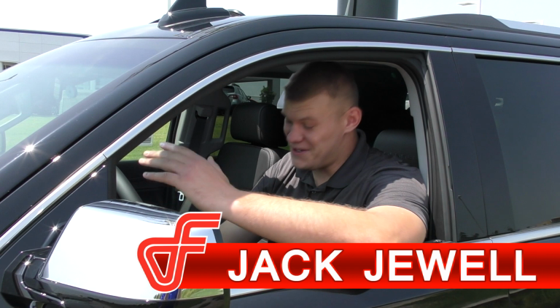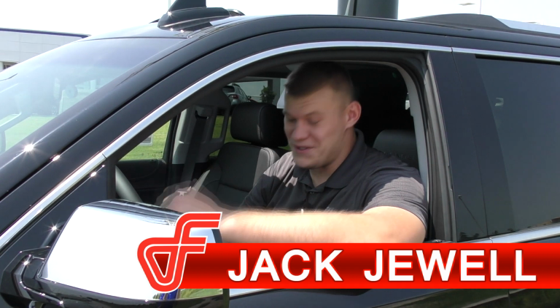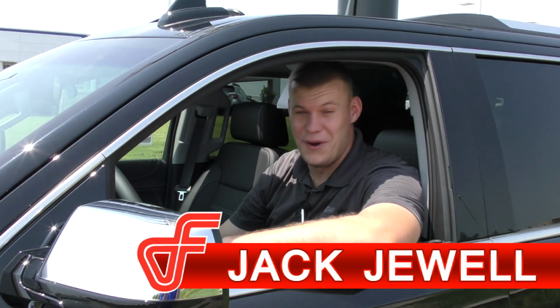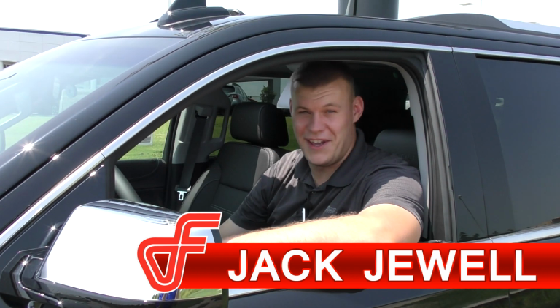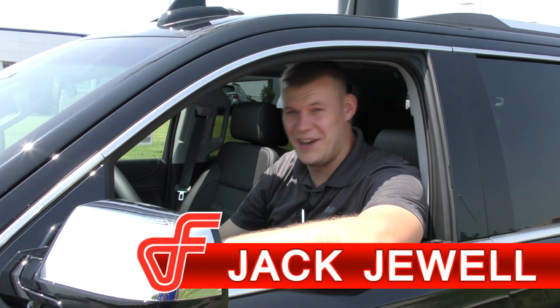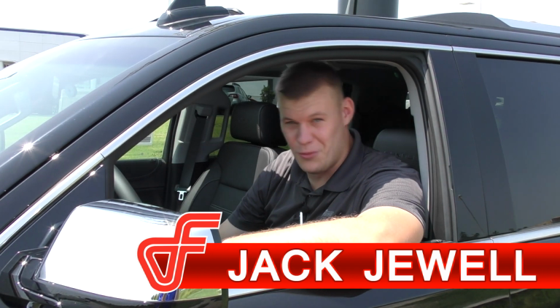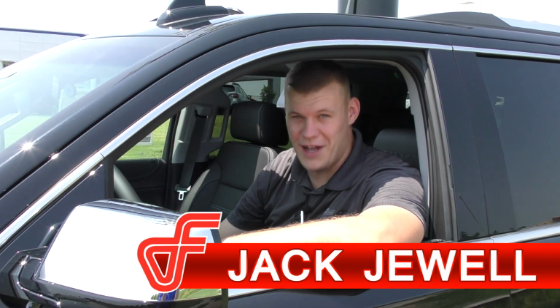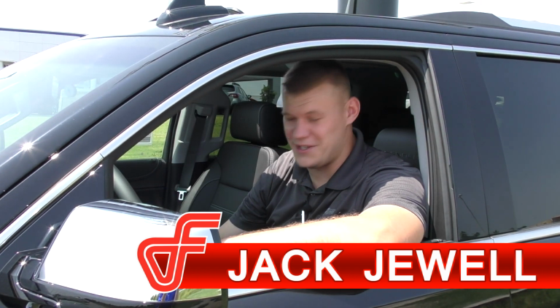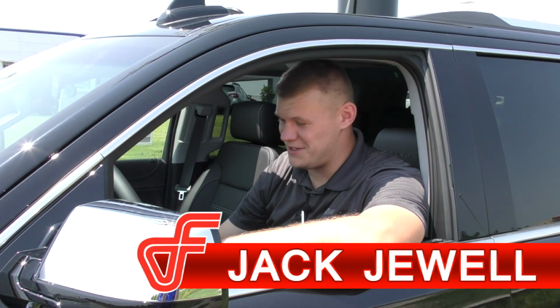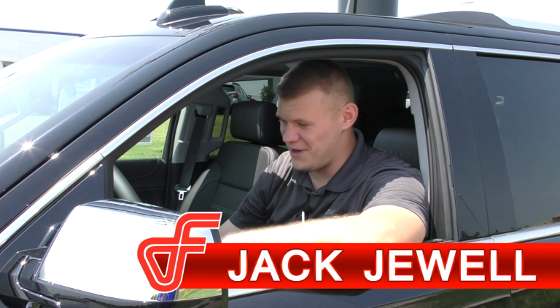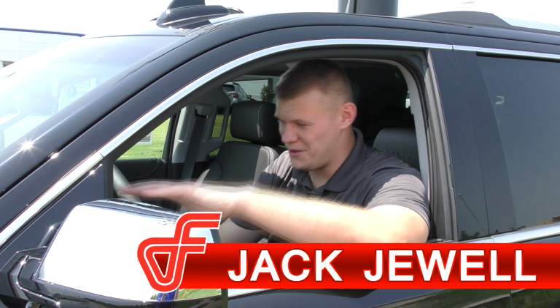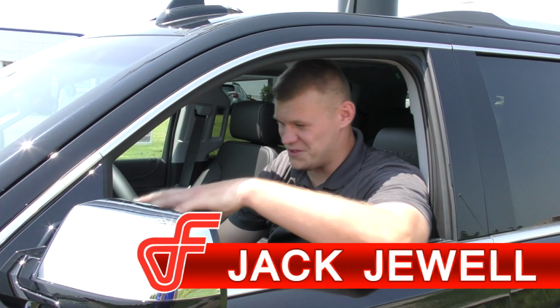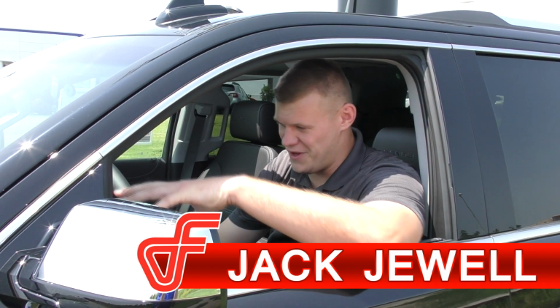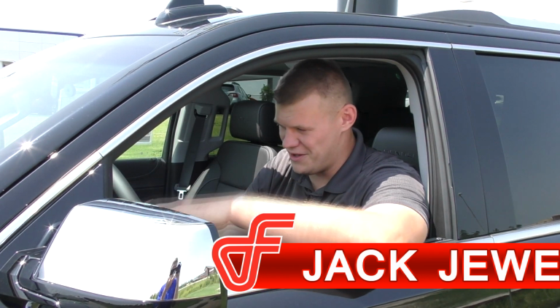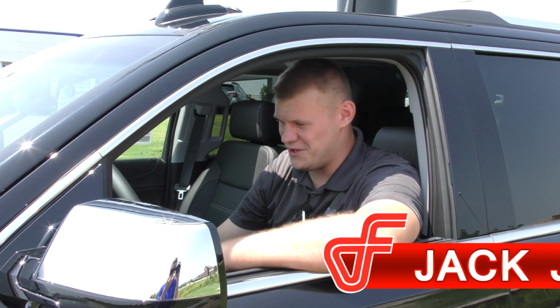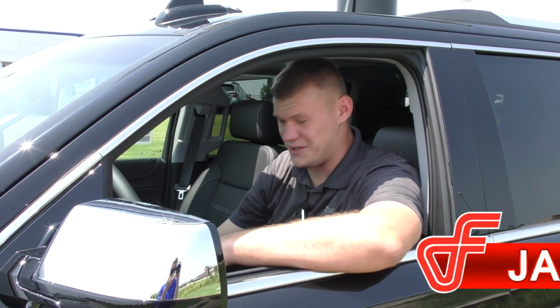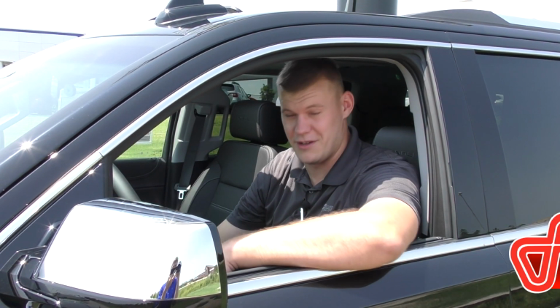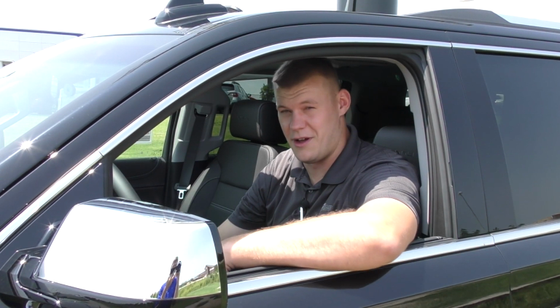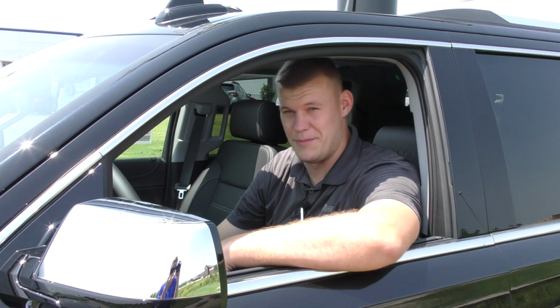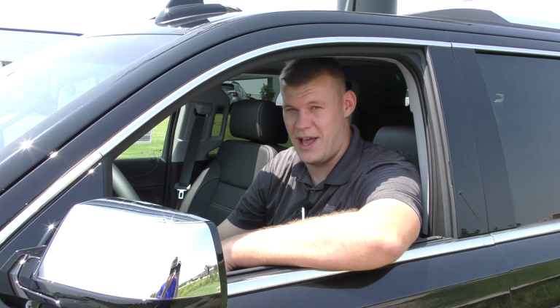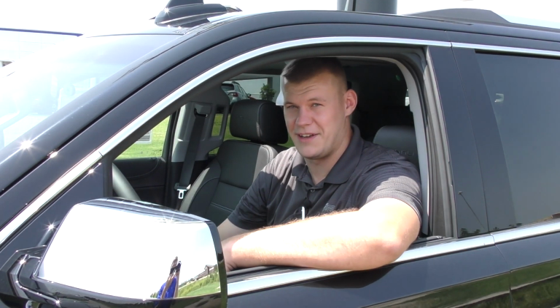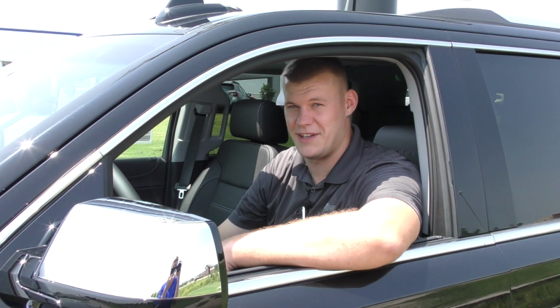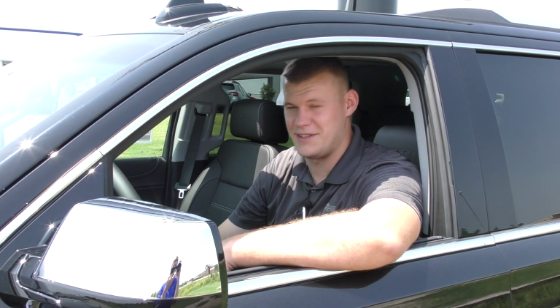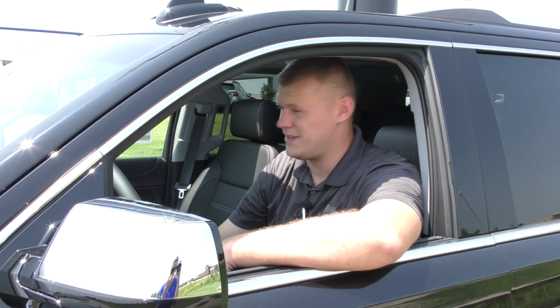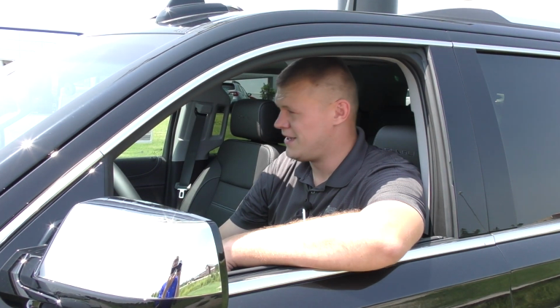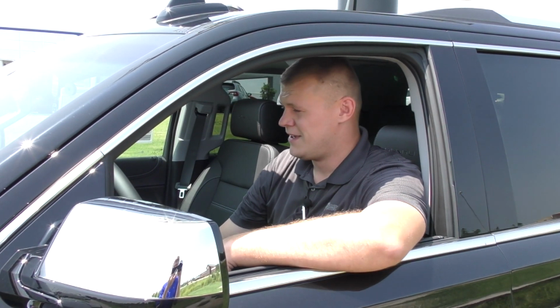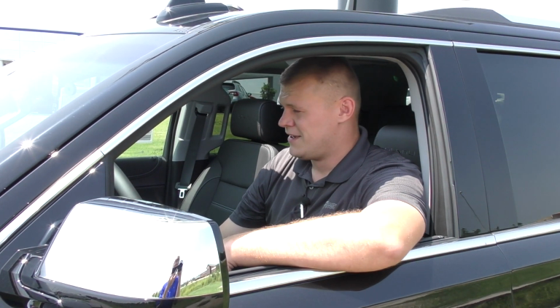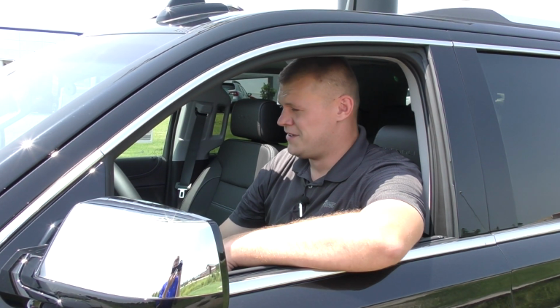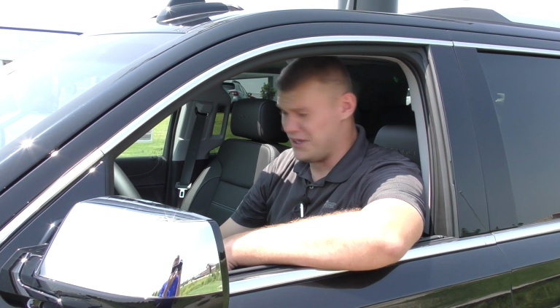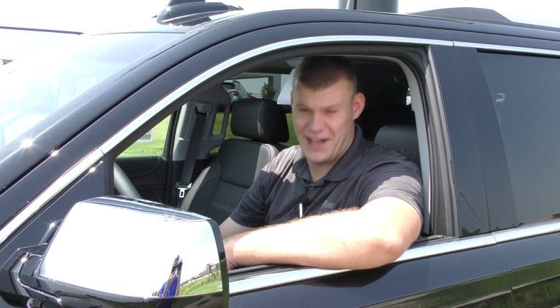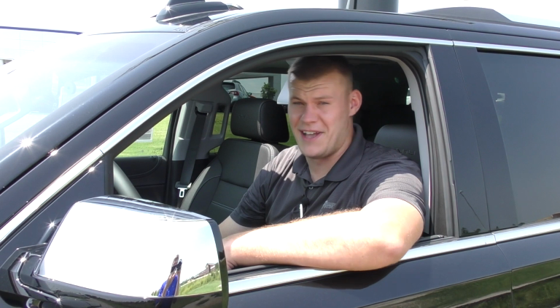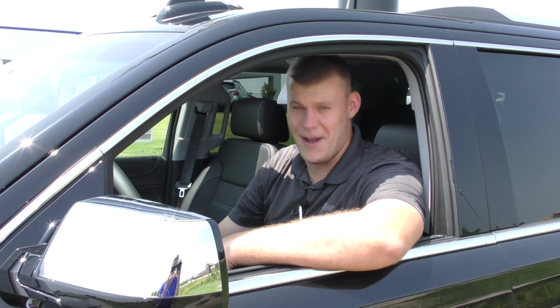Thanks for tuning in and watching my little spiel on the Yukon Denali Black Edition. Until next time.